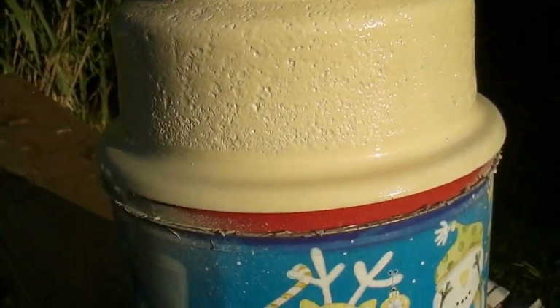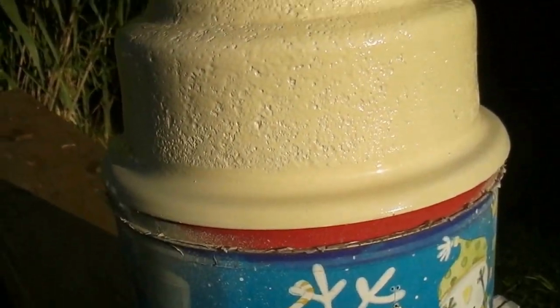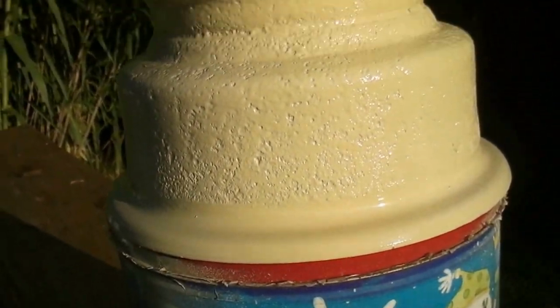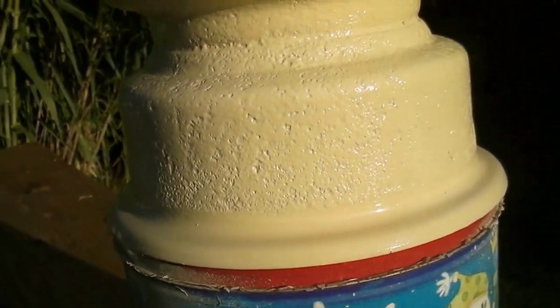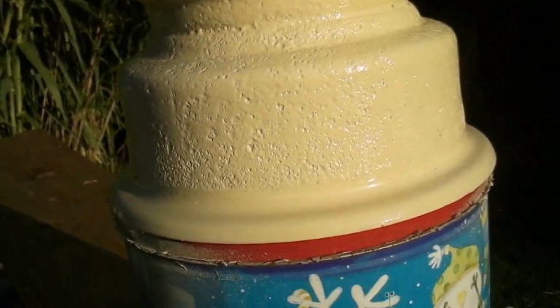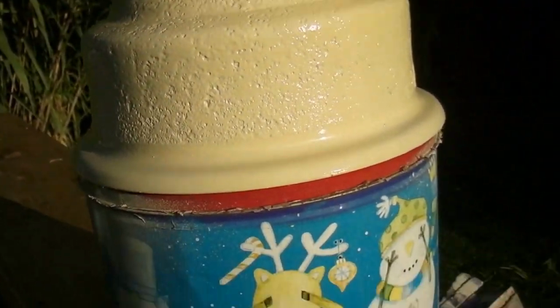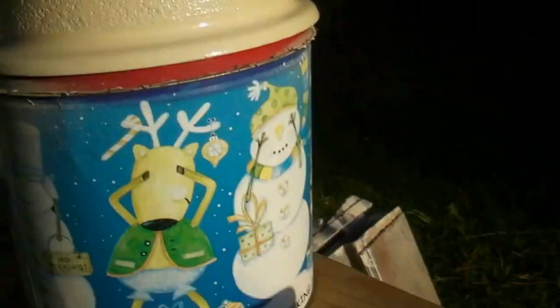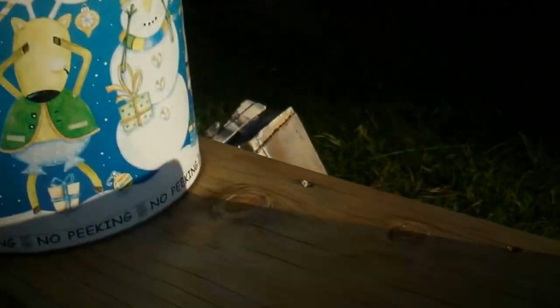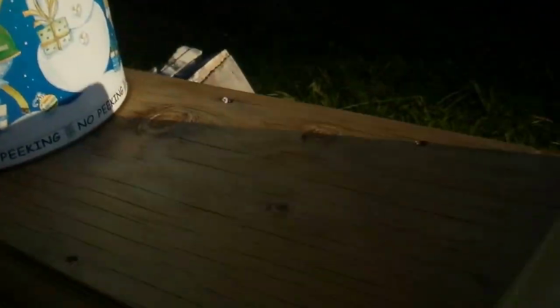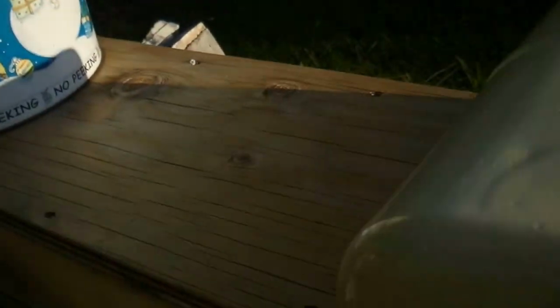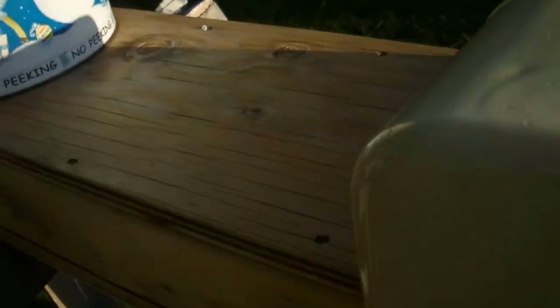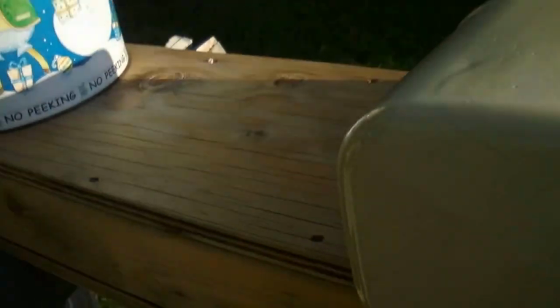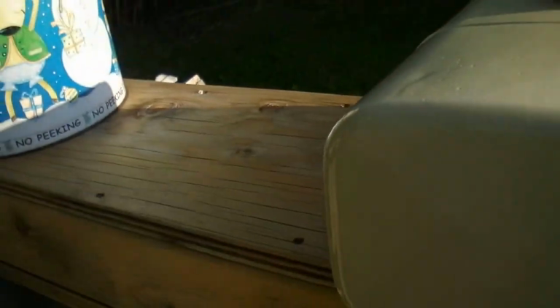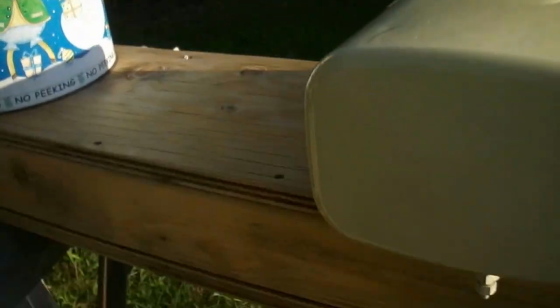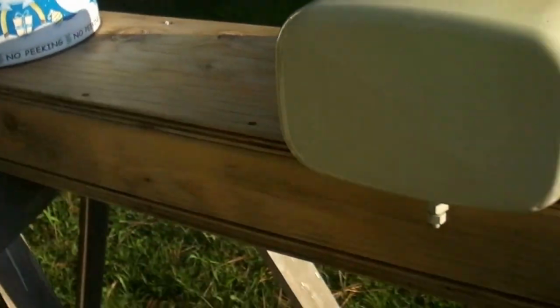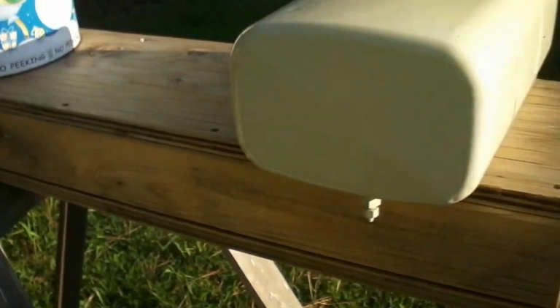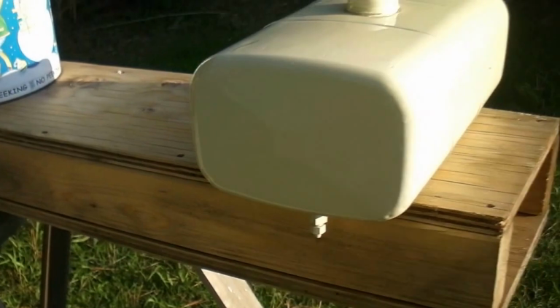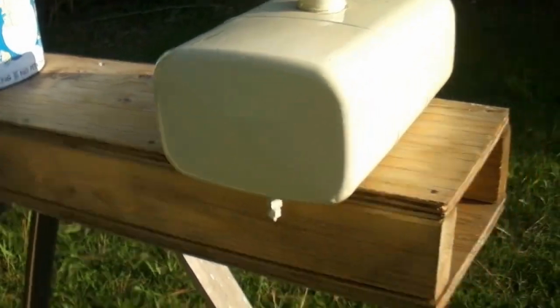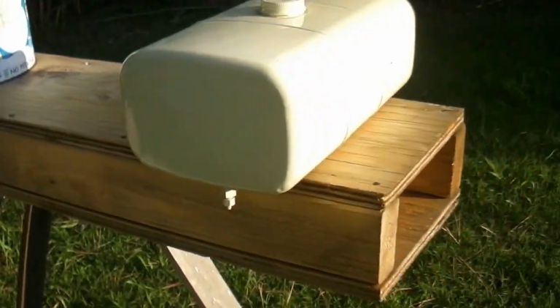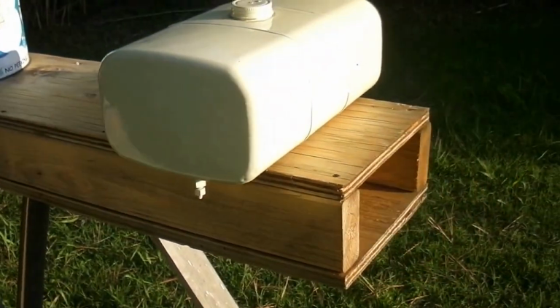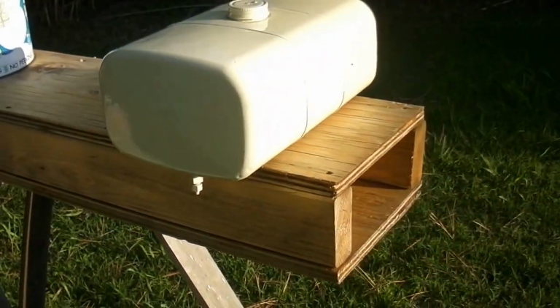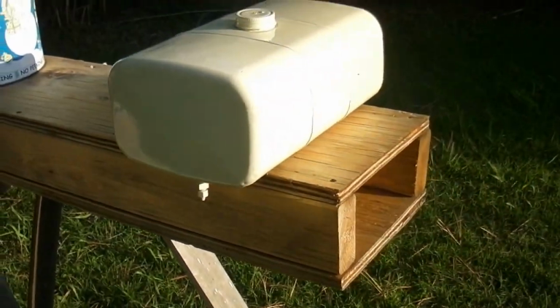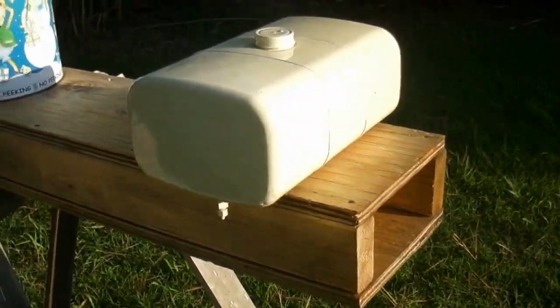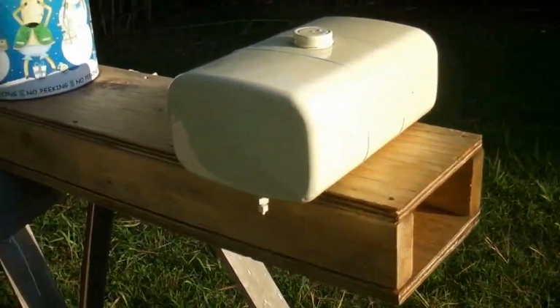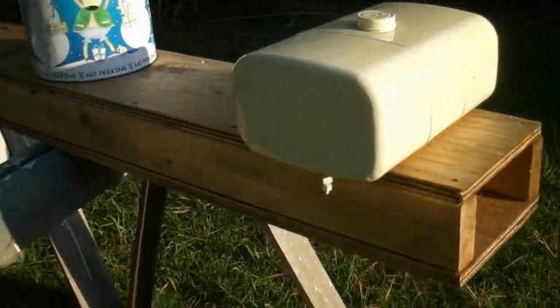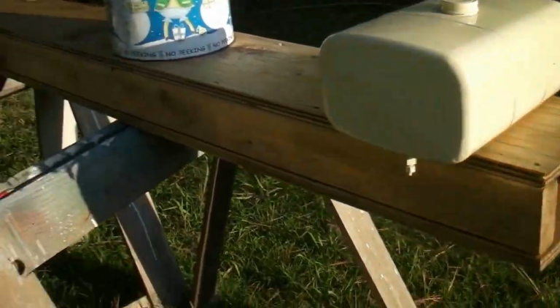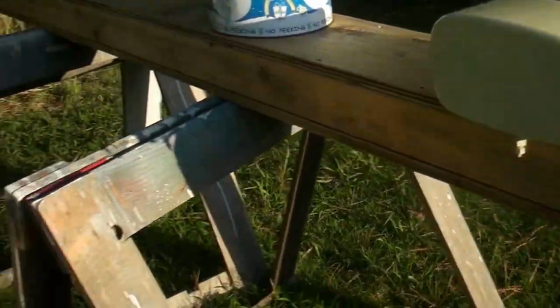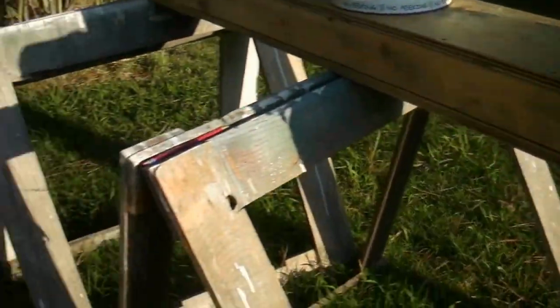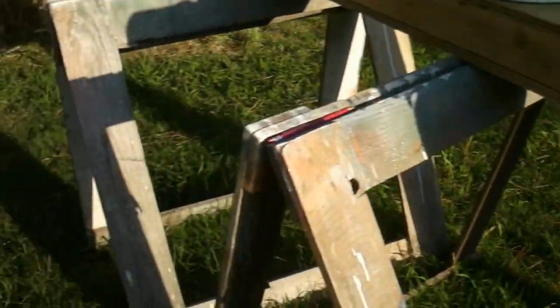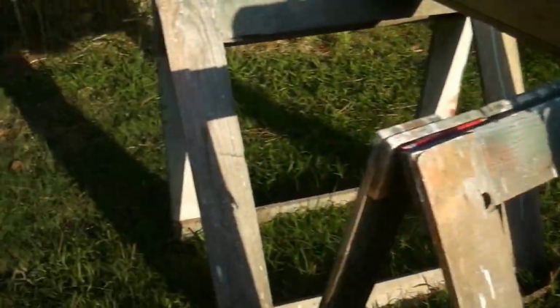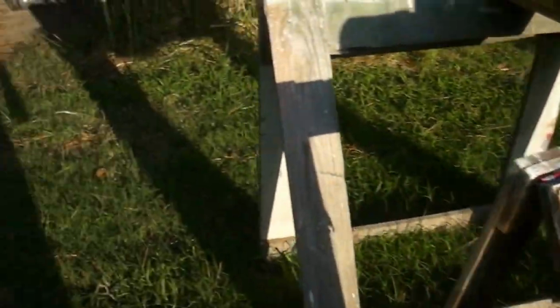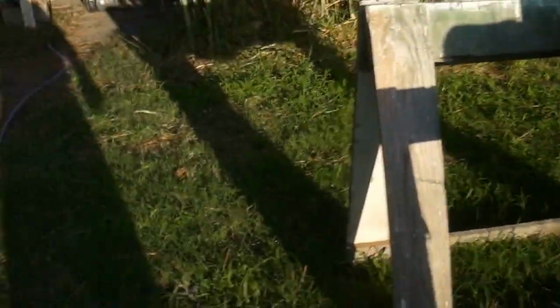The bottom ain't done yet, neither is the bottom of the gas tank. I guess I'll do that tomorrow. I'm going to do the hood tomorrow.